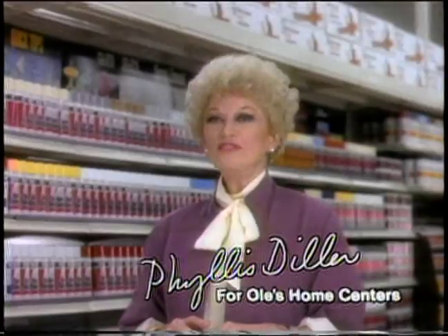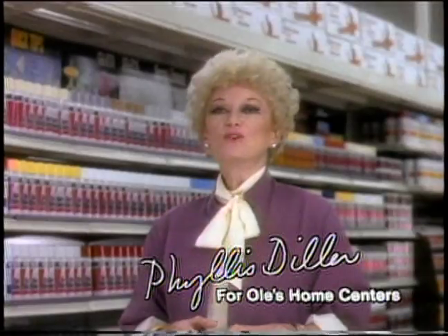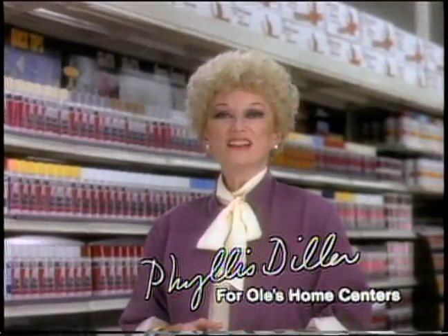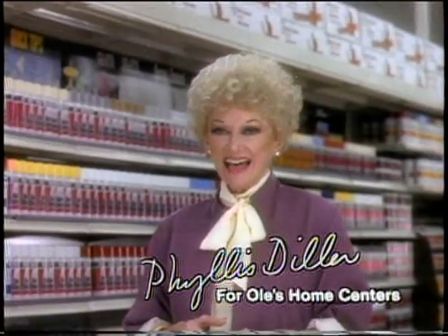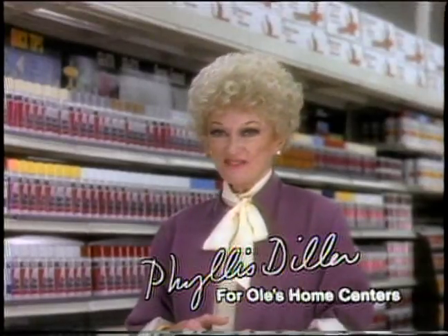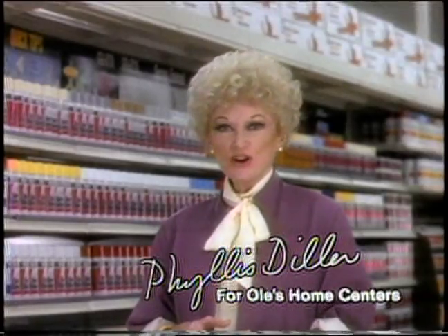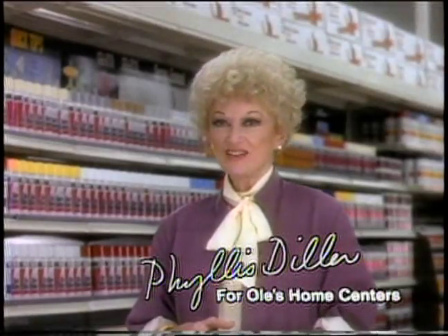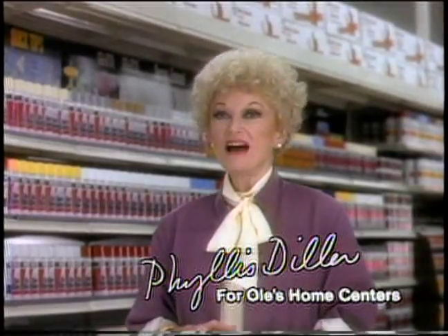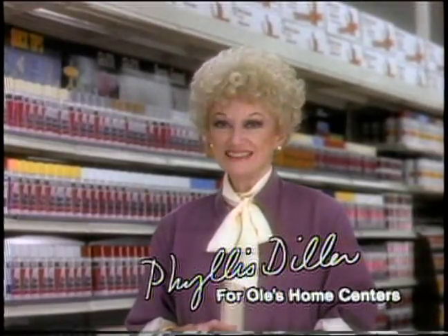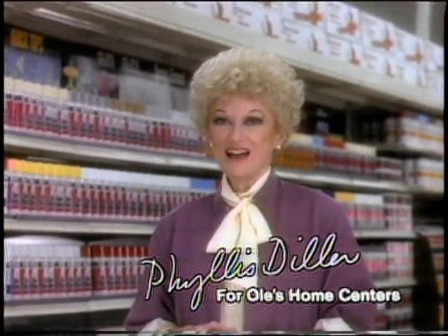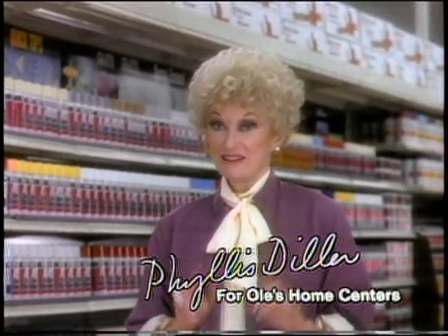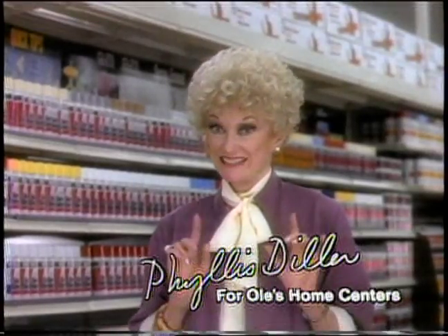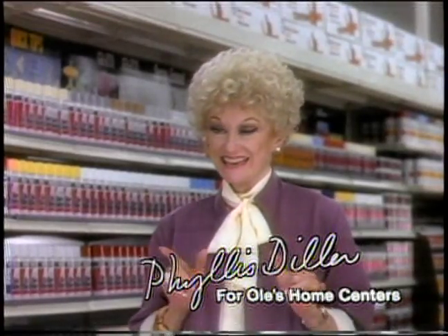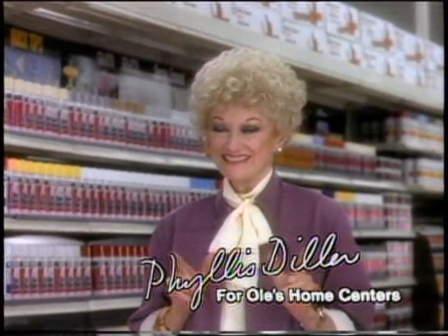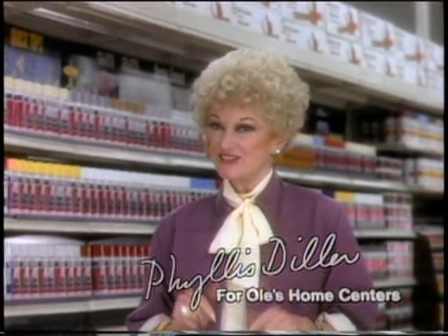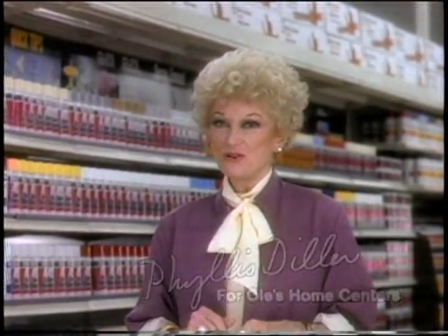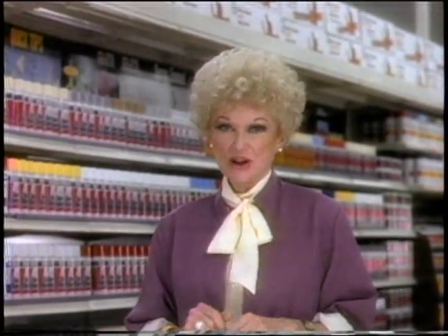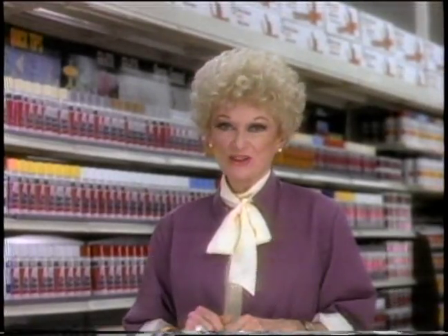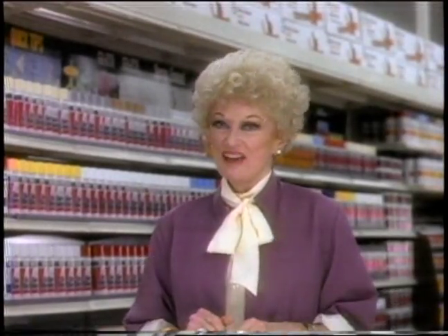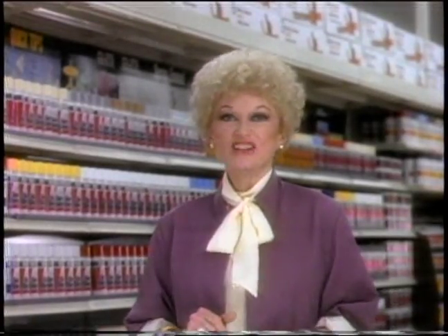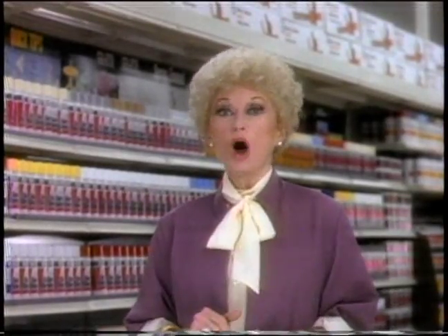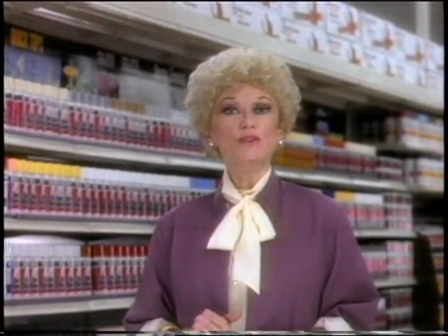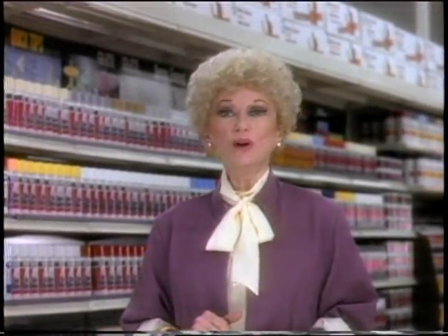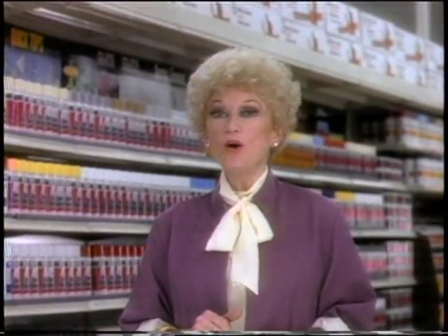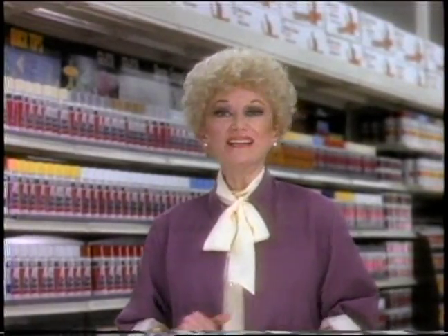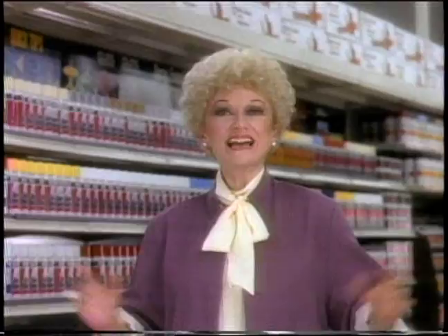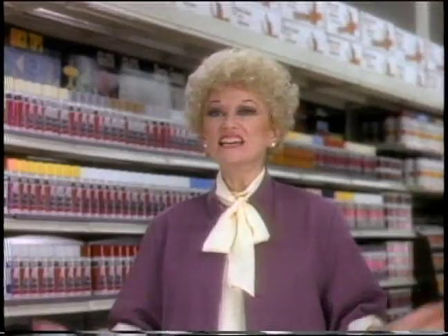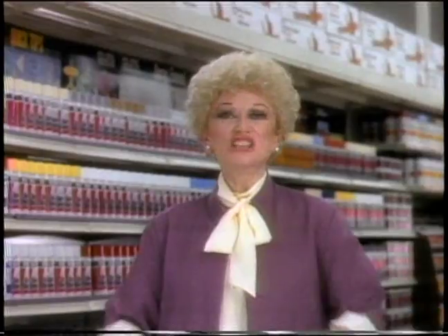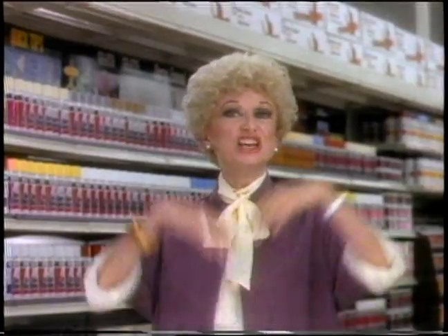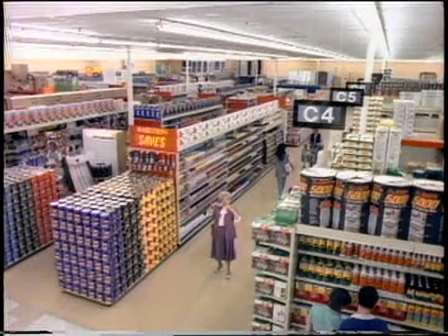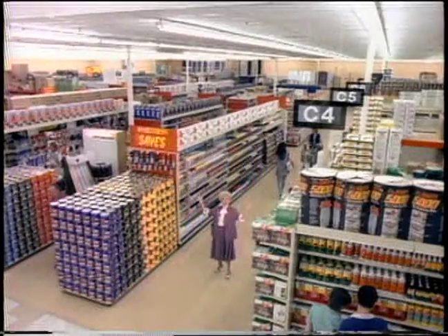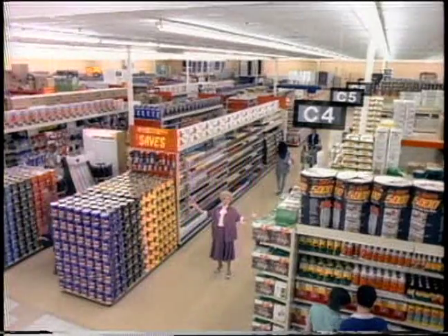I've told a lot of jokes in my time, but this is no joke. There's an all-new Ole's, and it's huge.